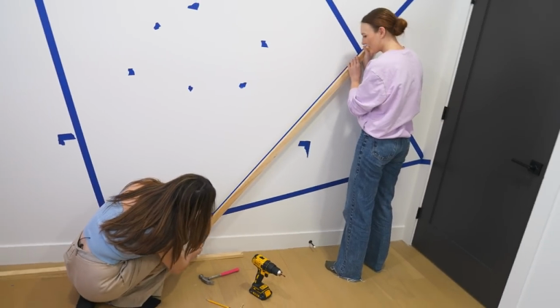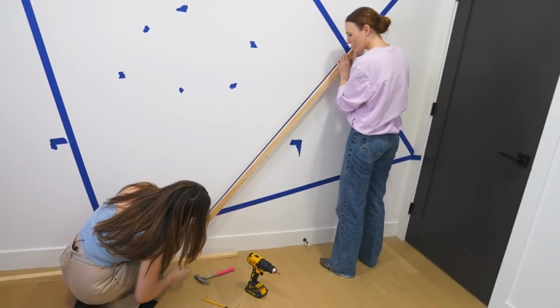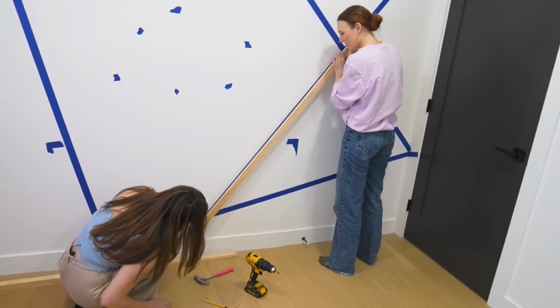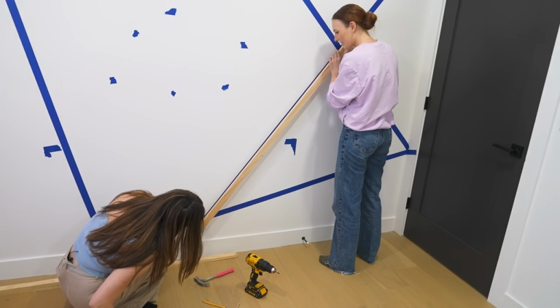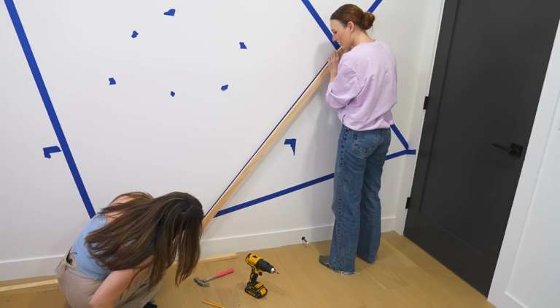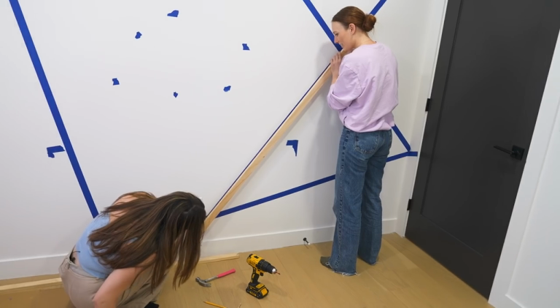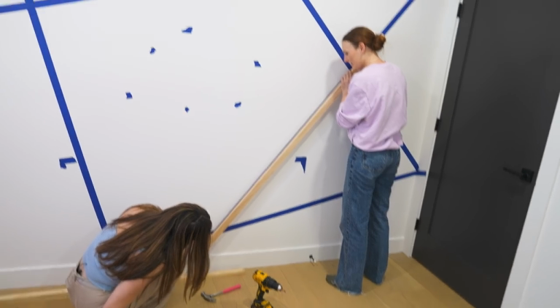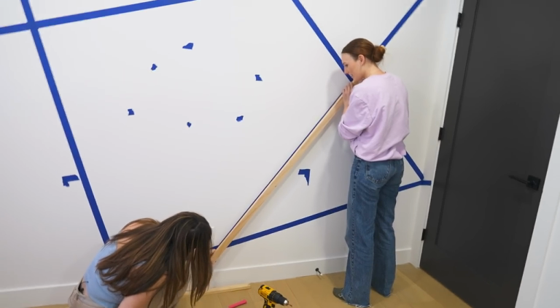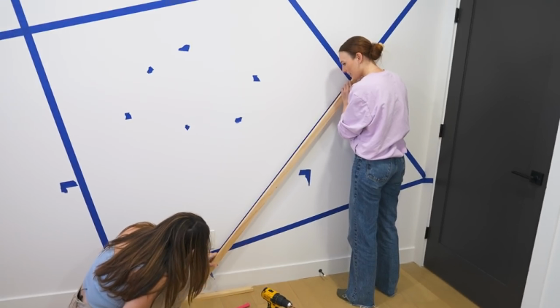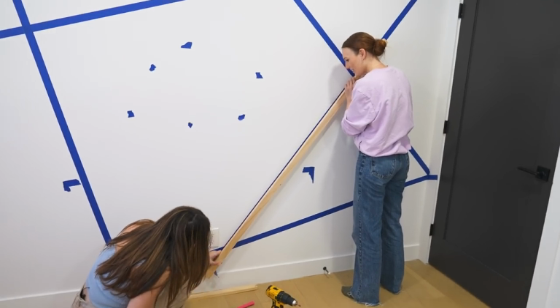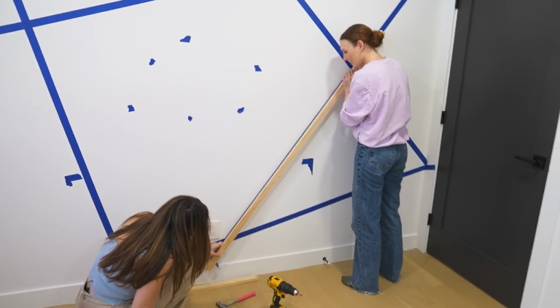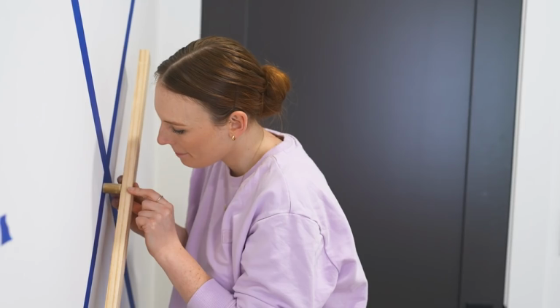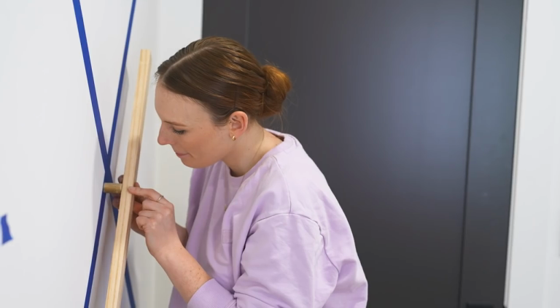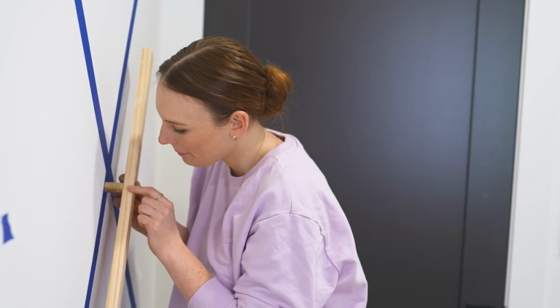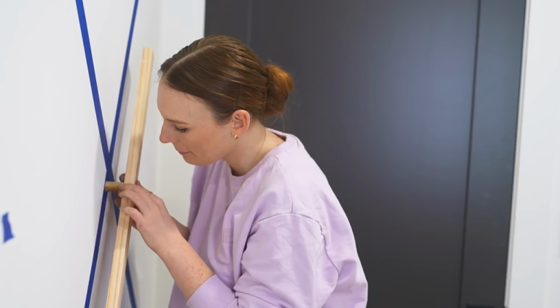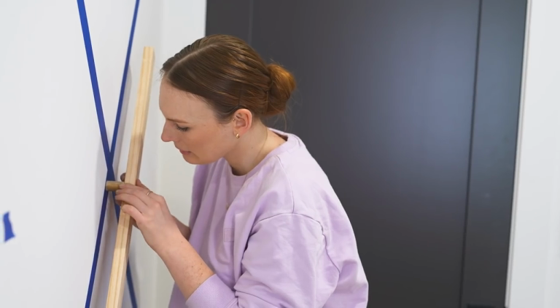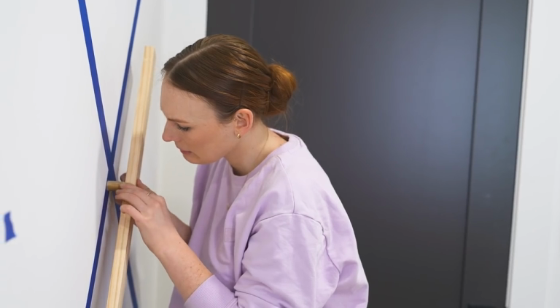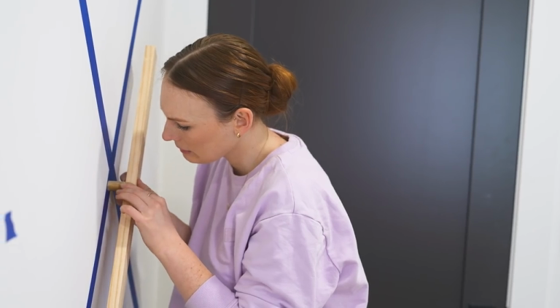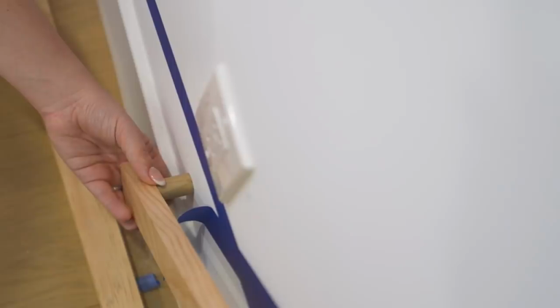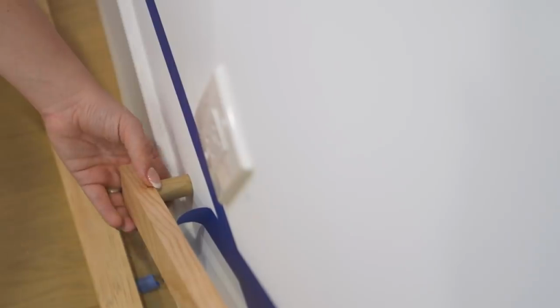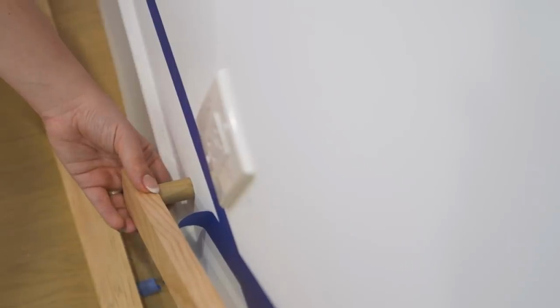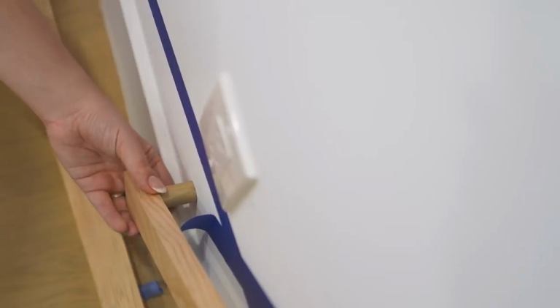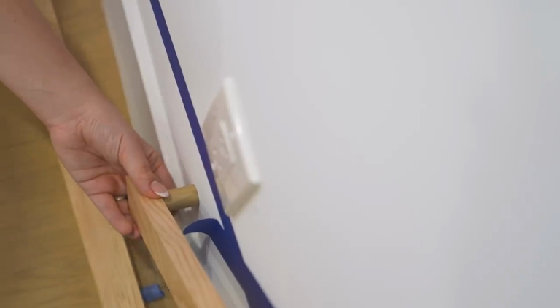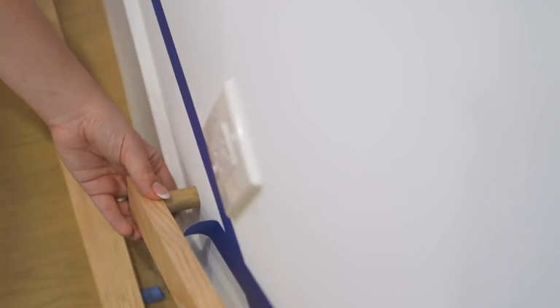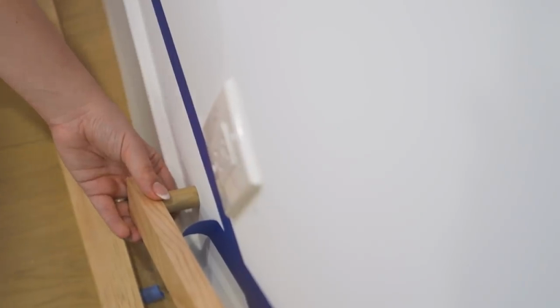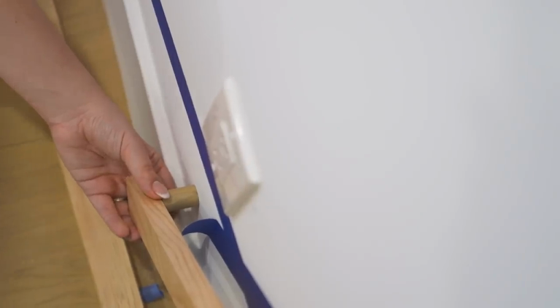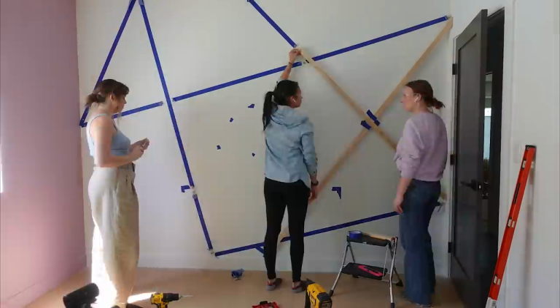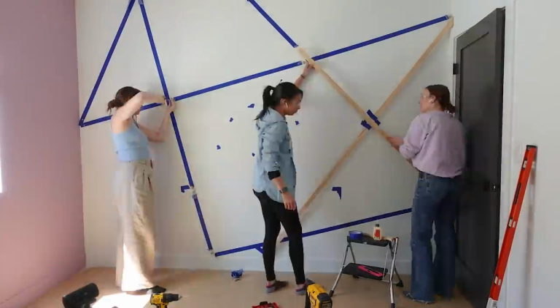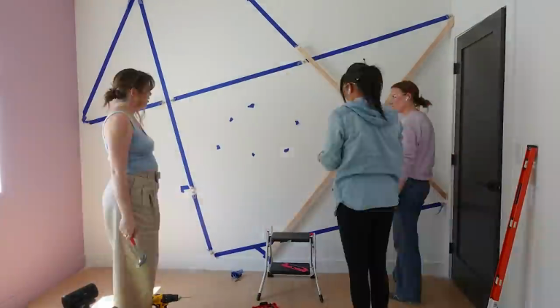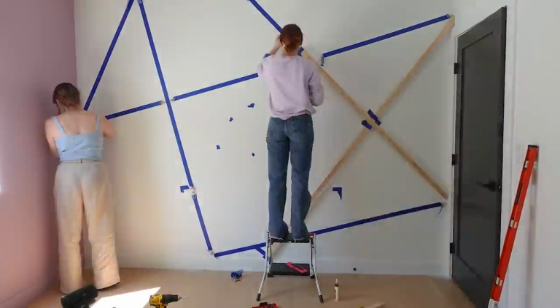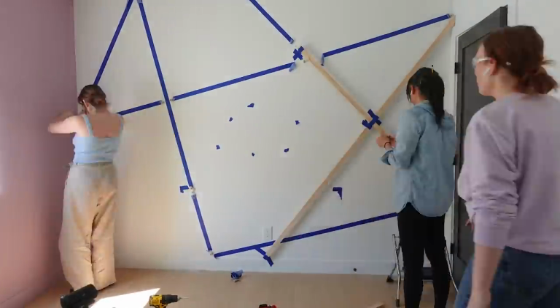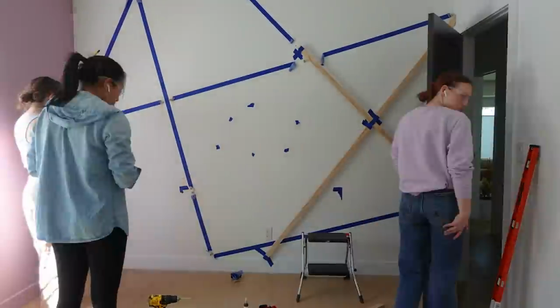So it's going to look like that. To attach our one-by-twos to our standoff mounts, we're using a dab of wood glue and a nail gun.